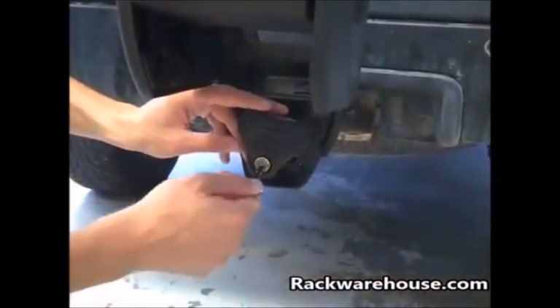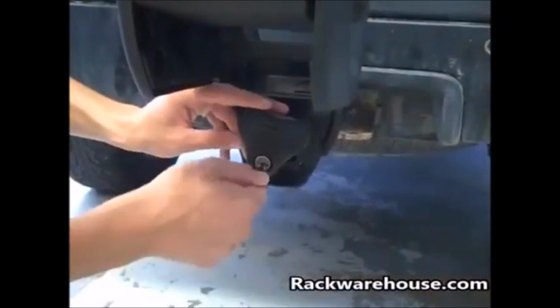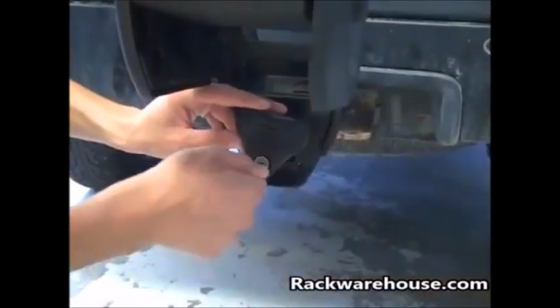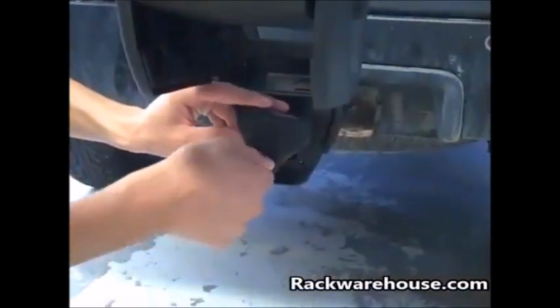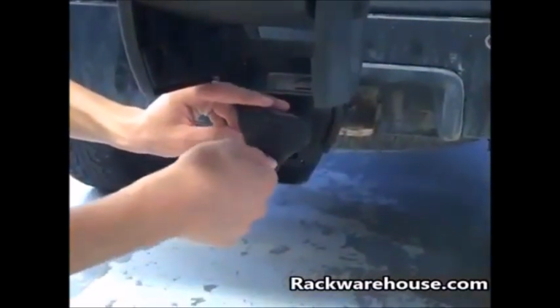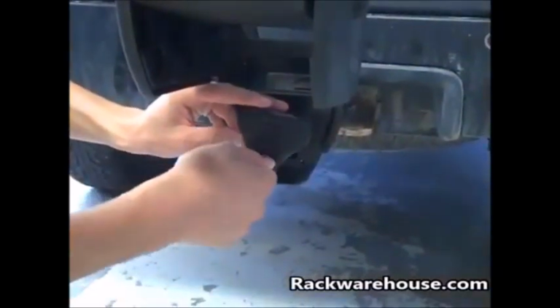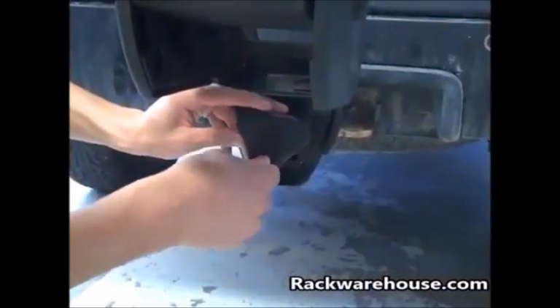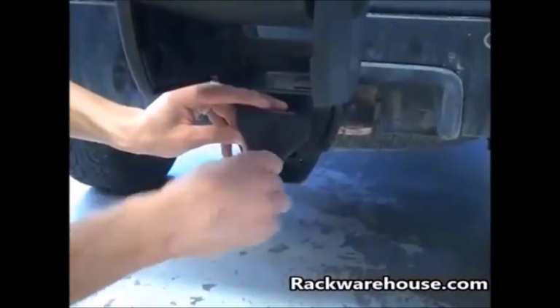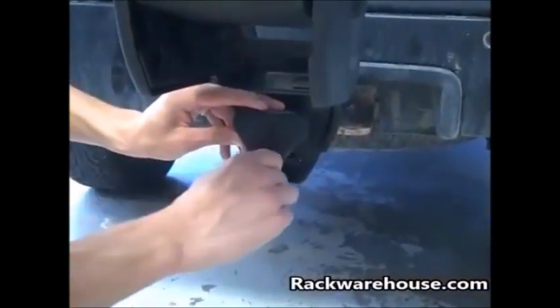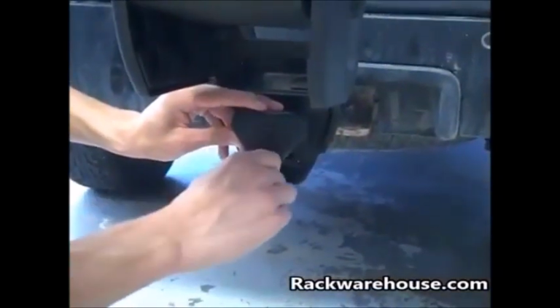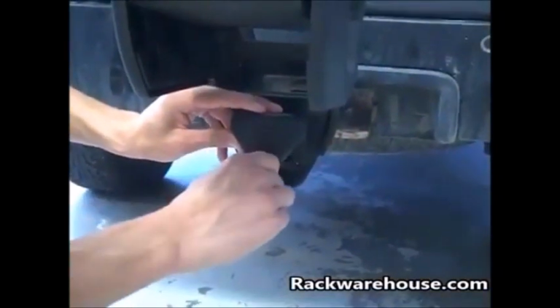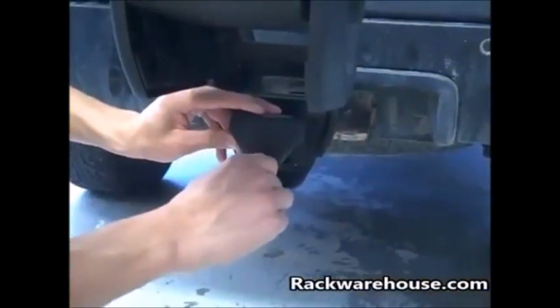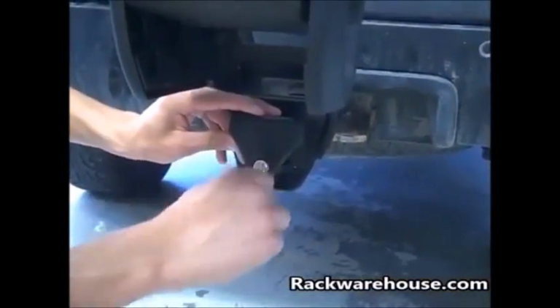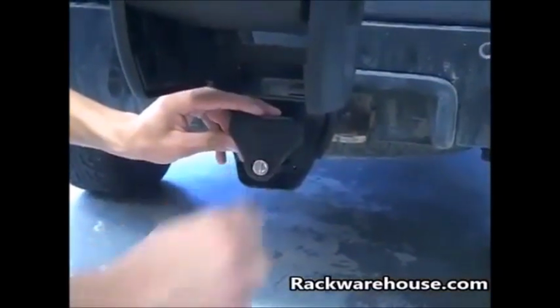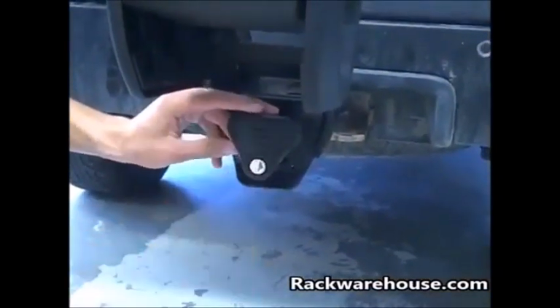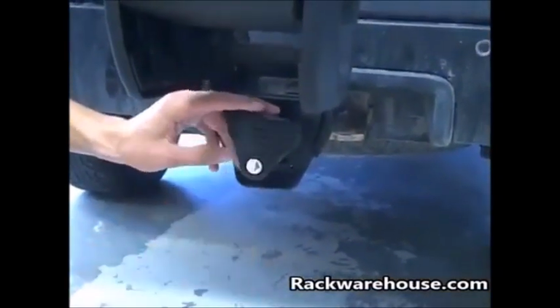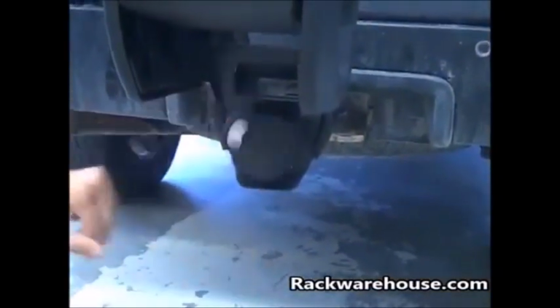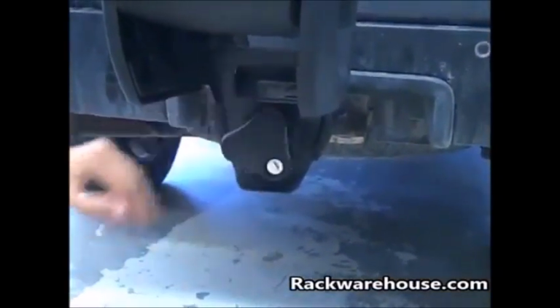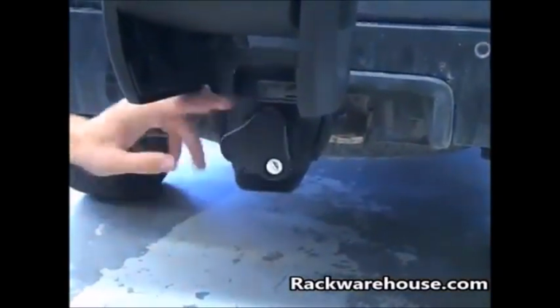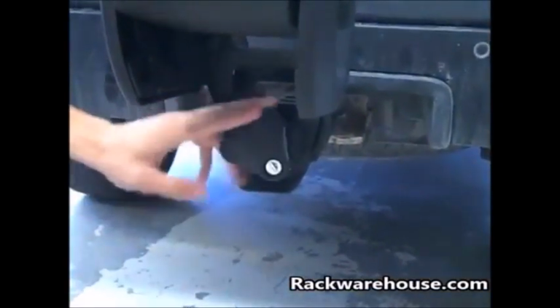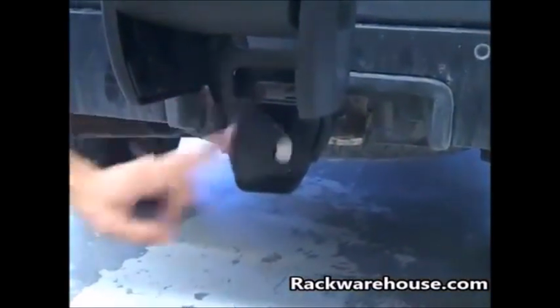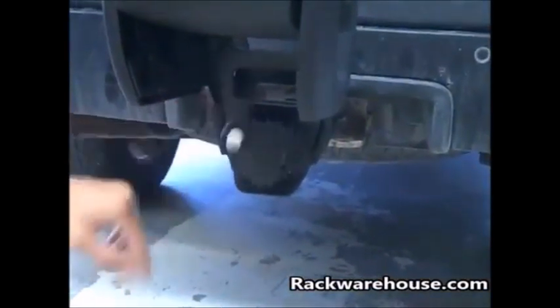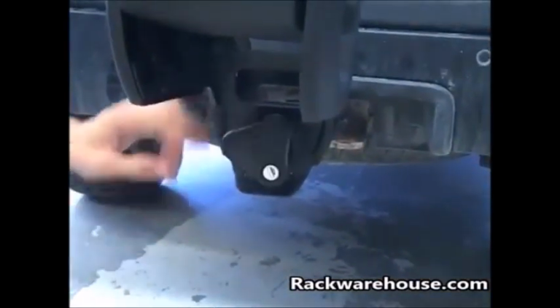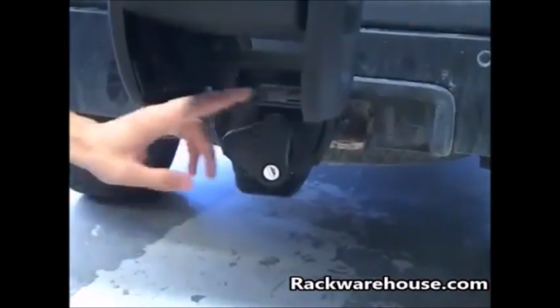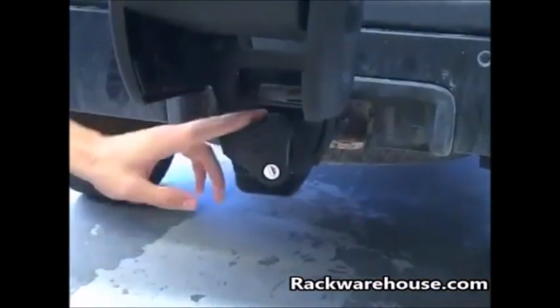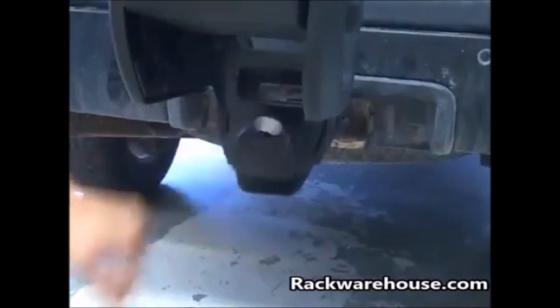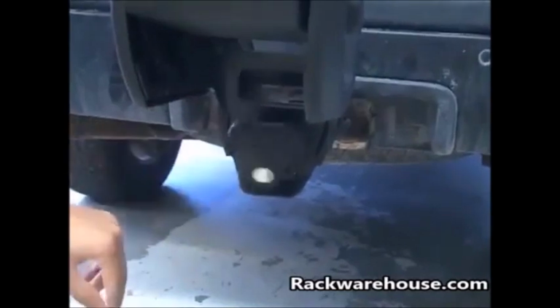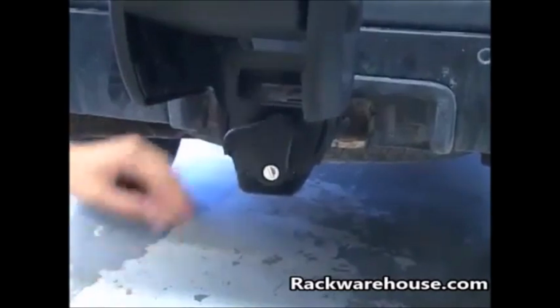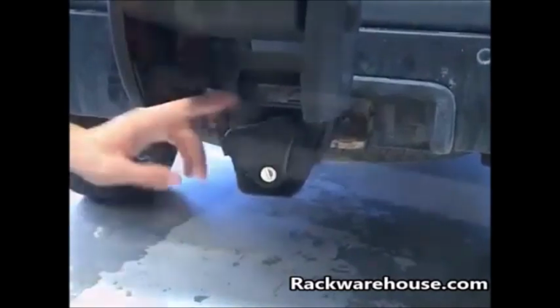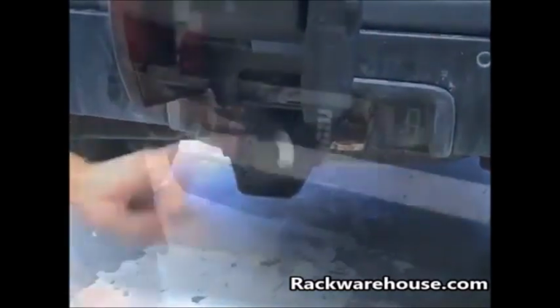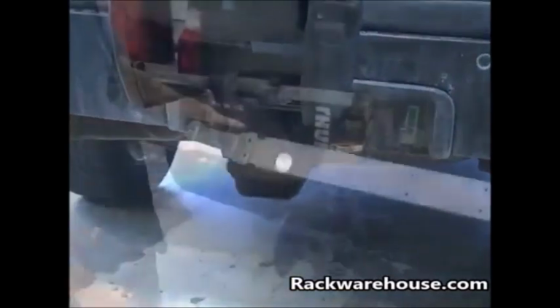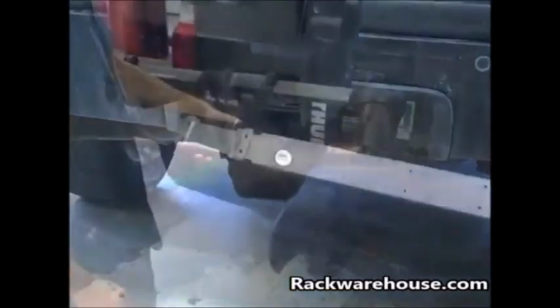To lock the knob, turn the key 90 degrees counterclockwise. When locked, the knob will spin freely.